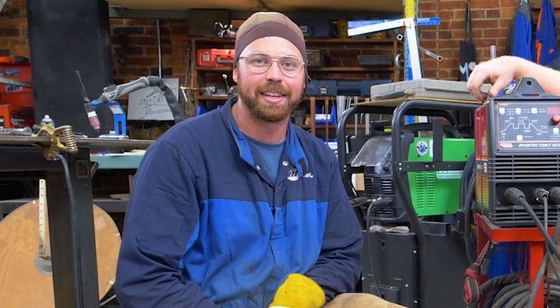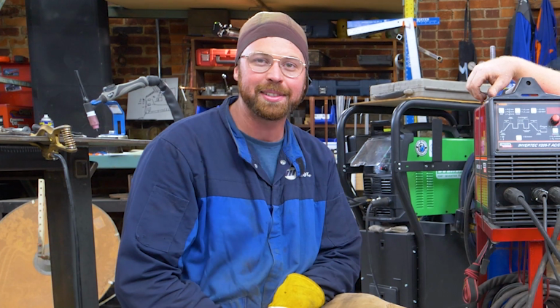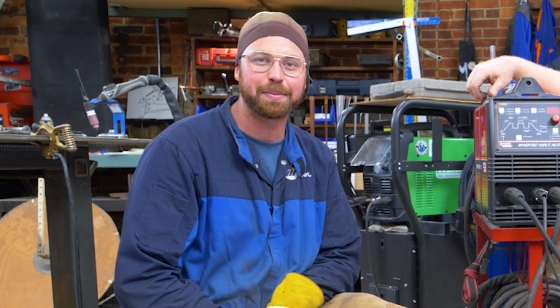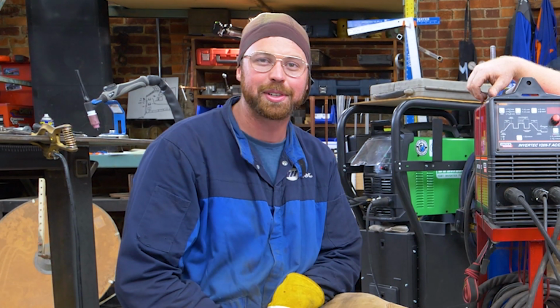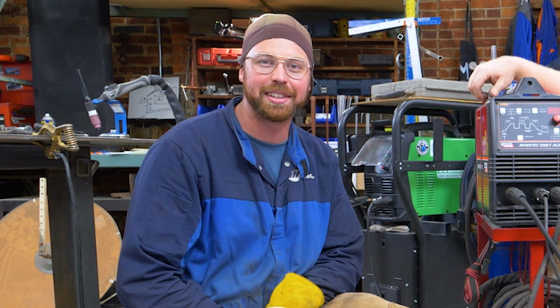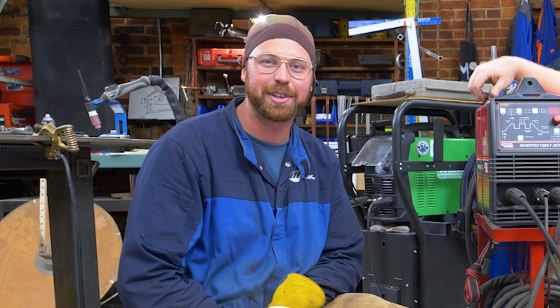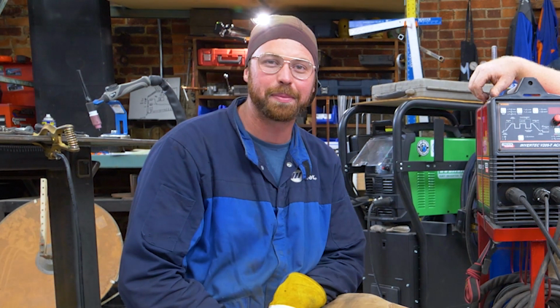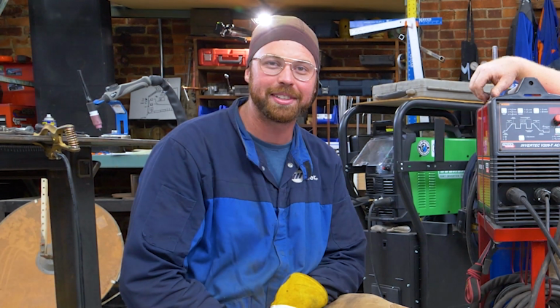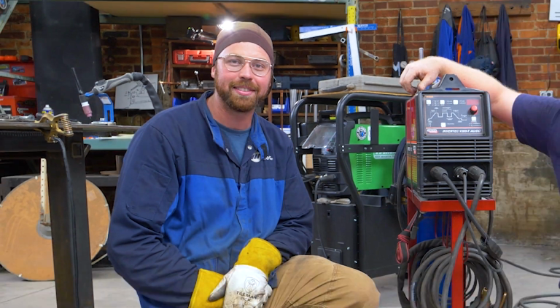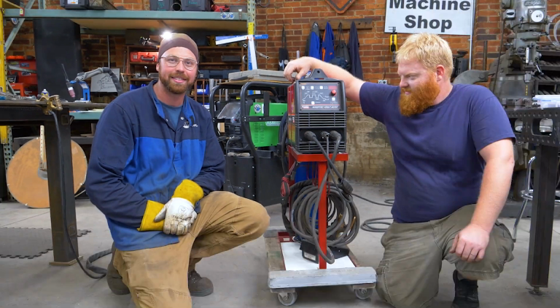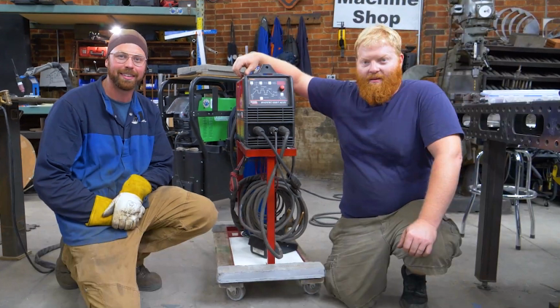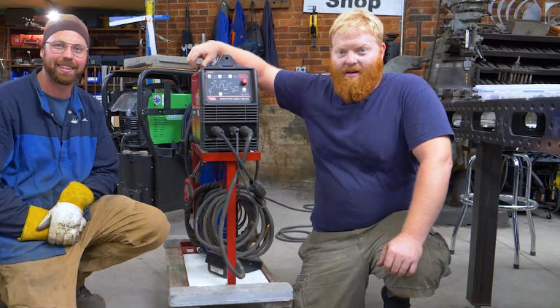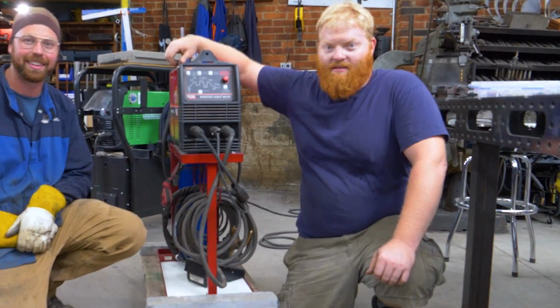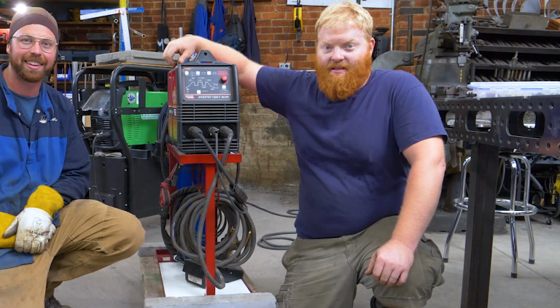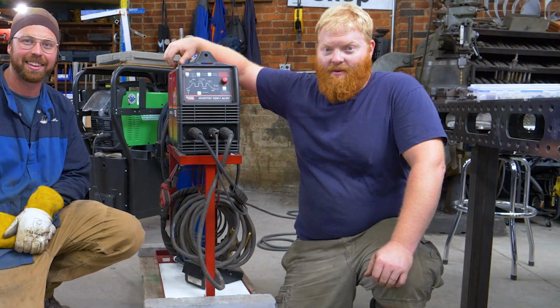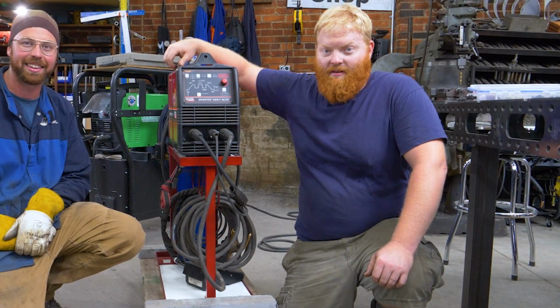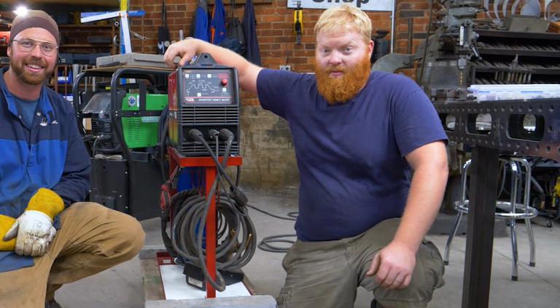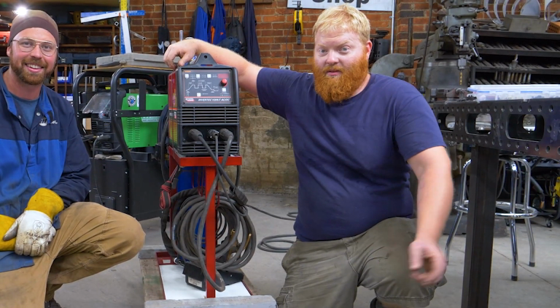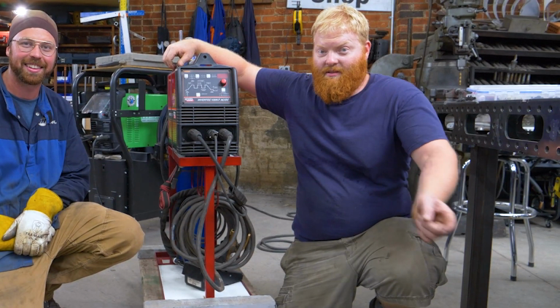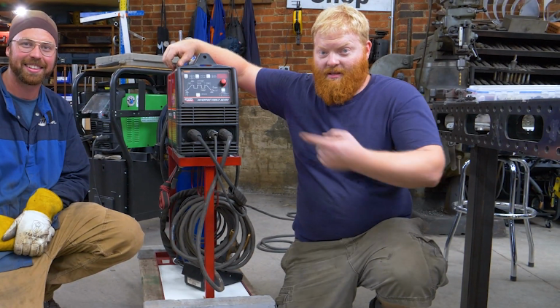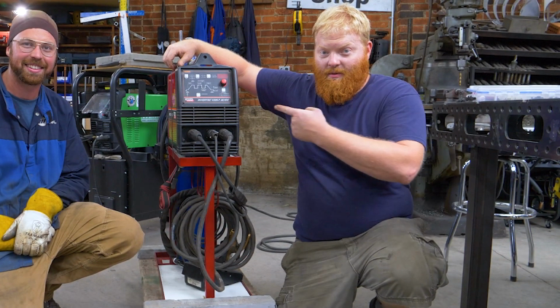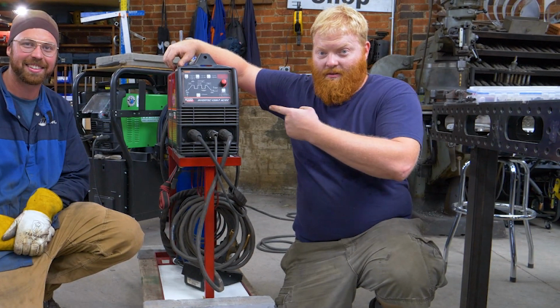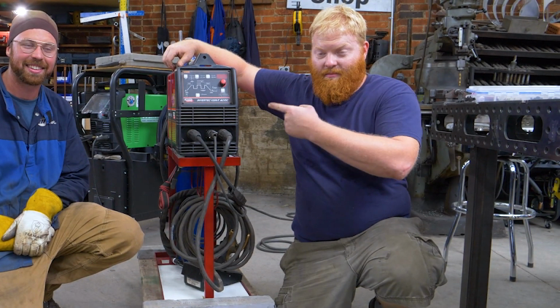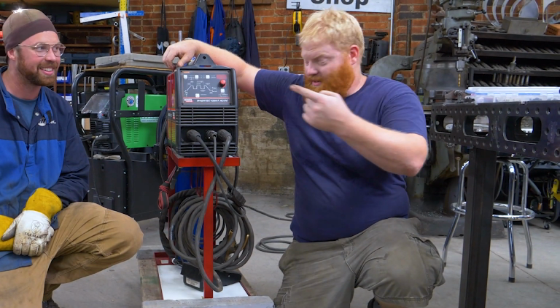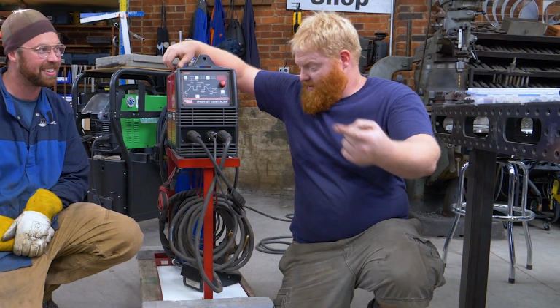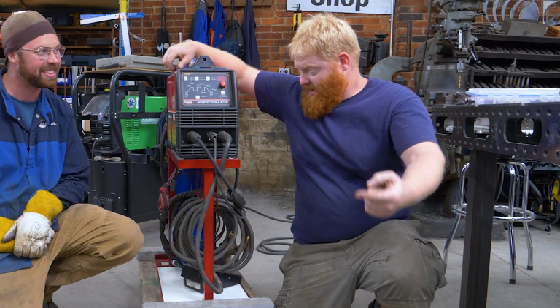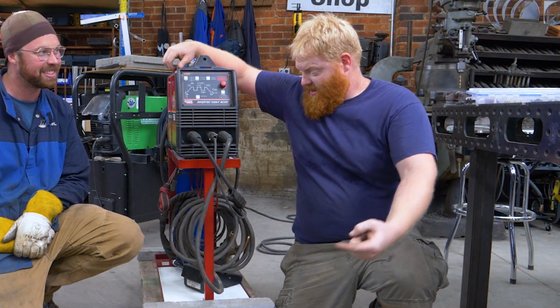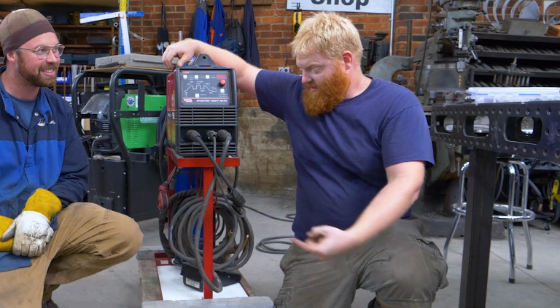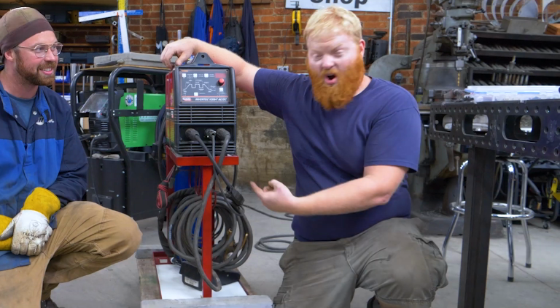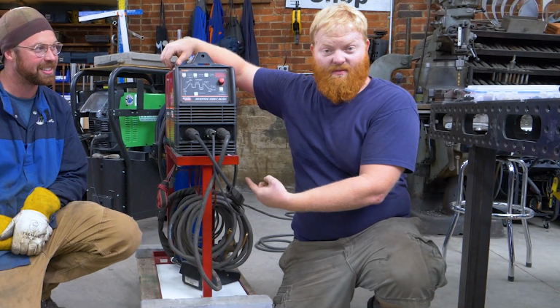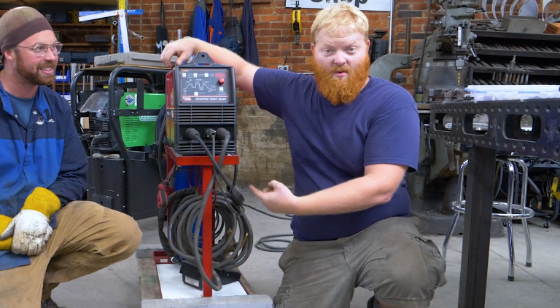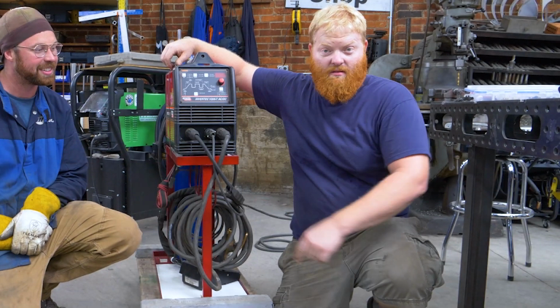In this episode of Lift Art Builds, I practice TIG welding with my TIG welder, making a cart for it.